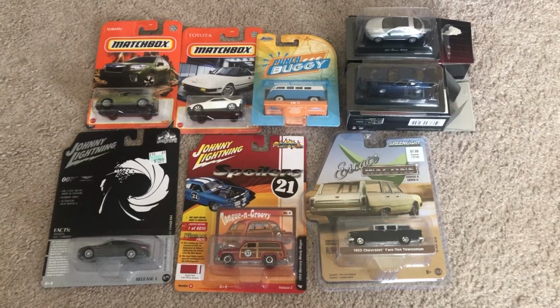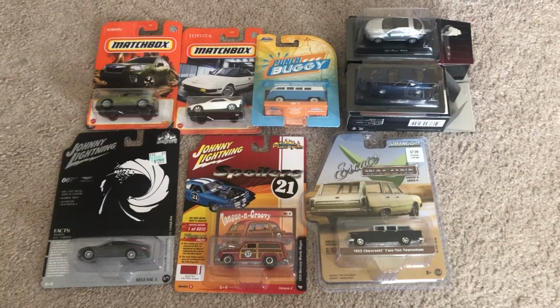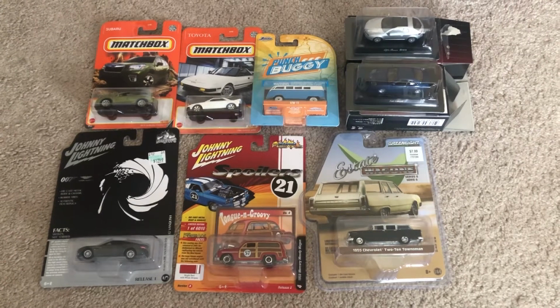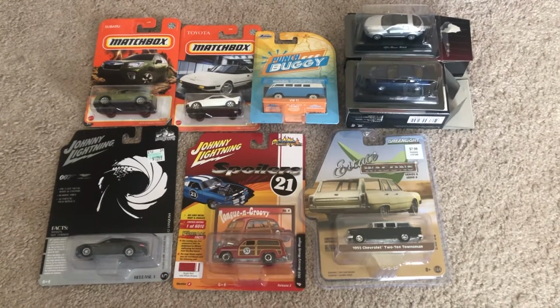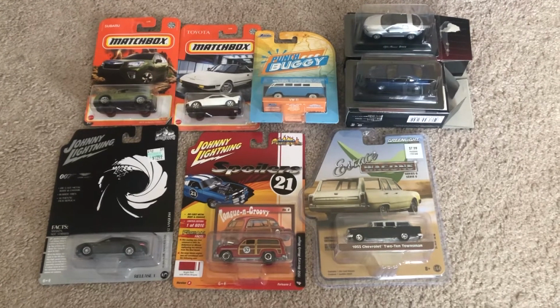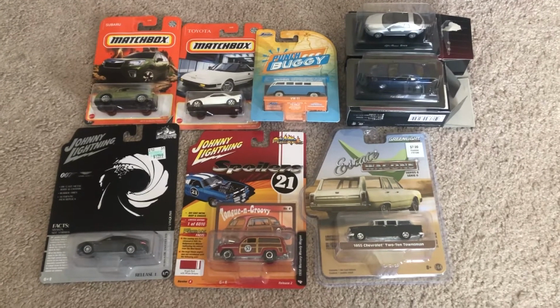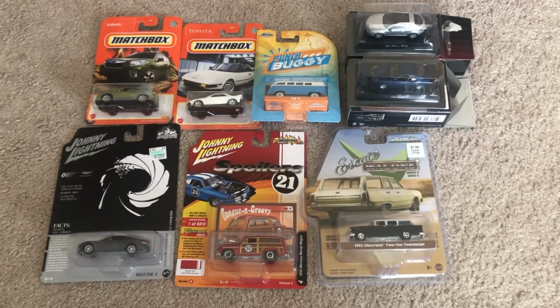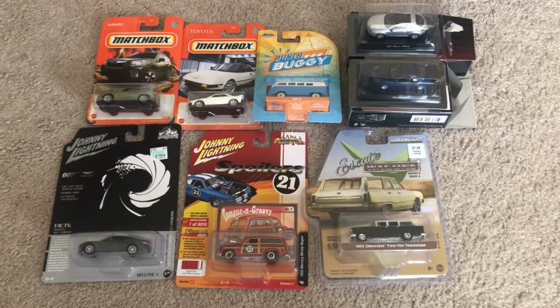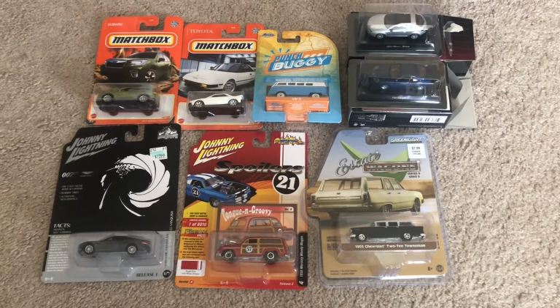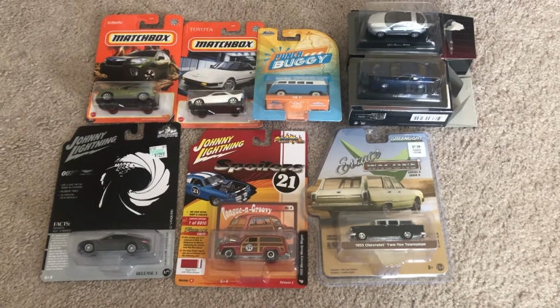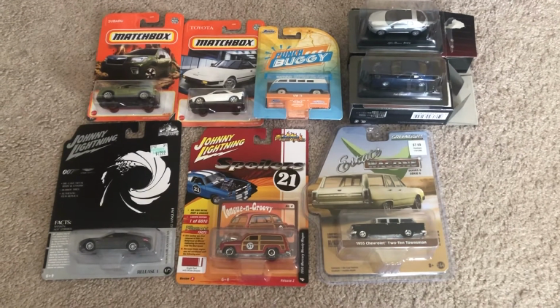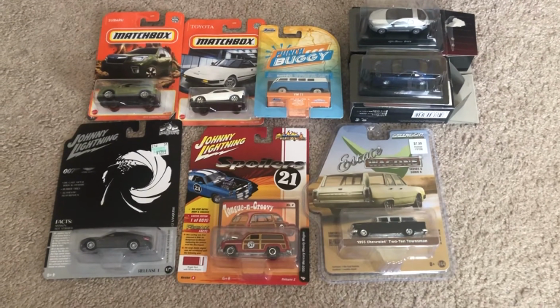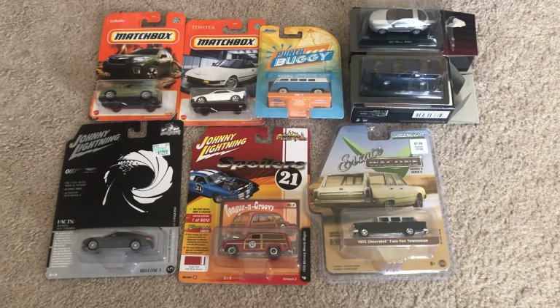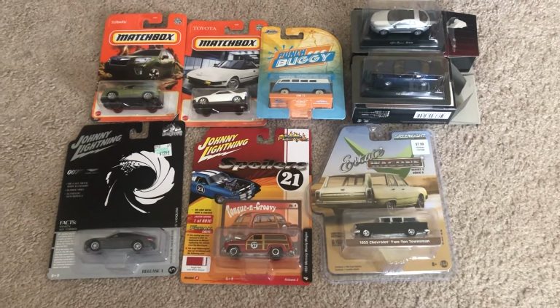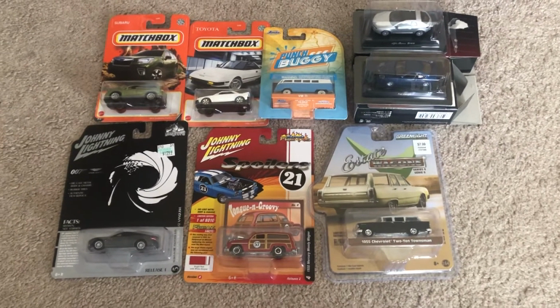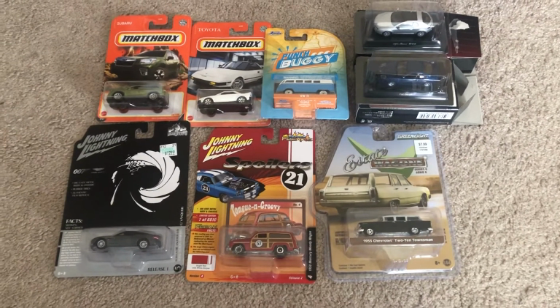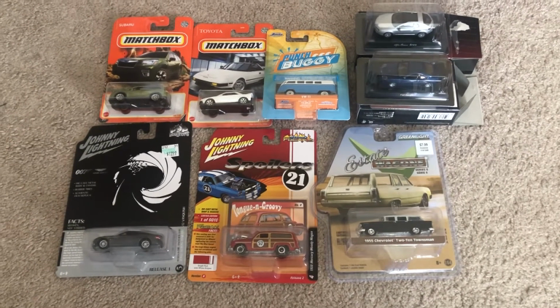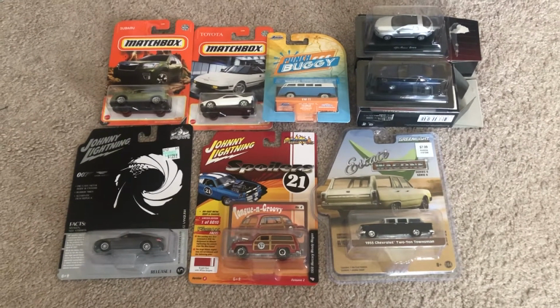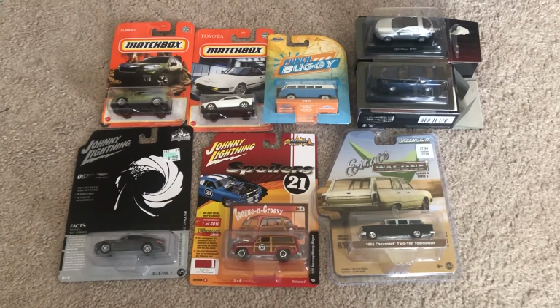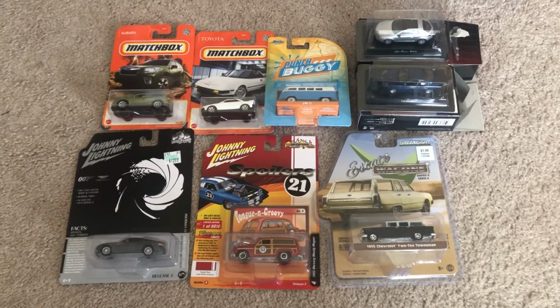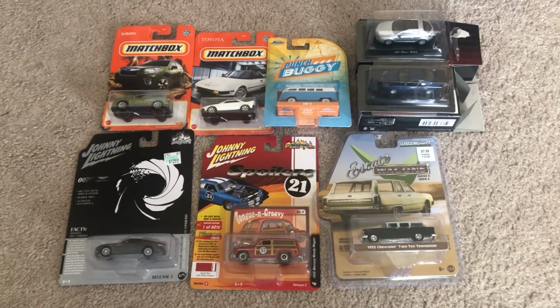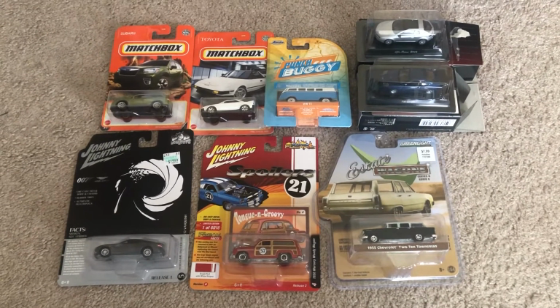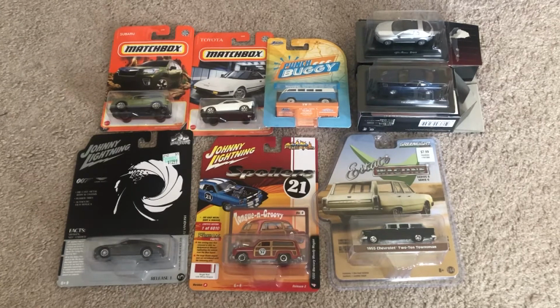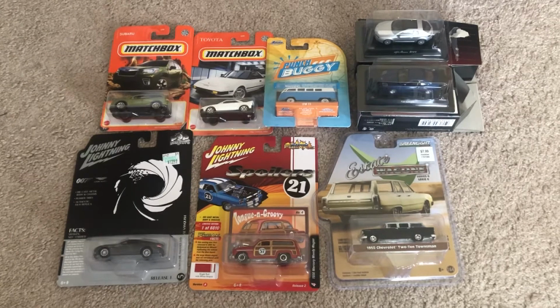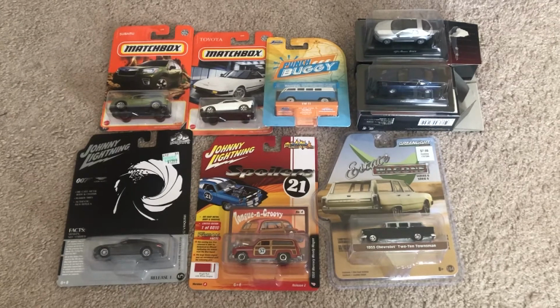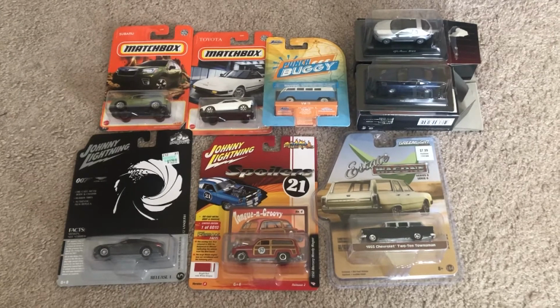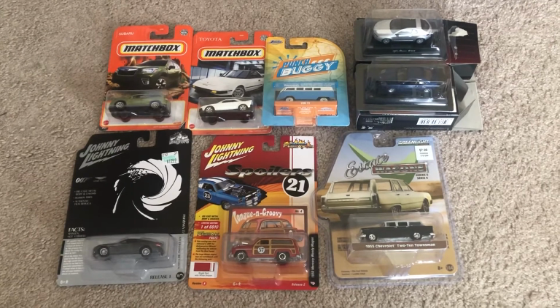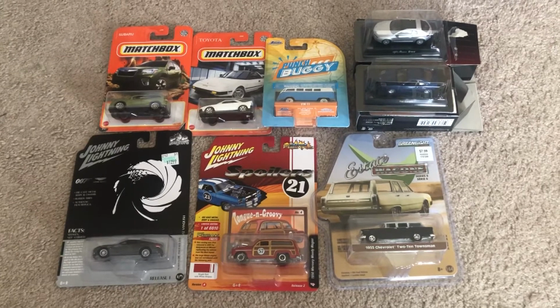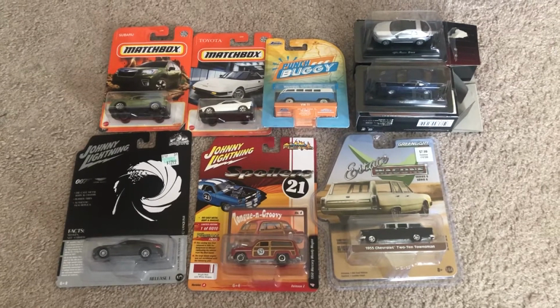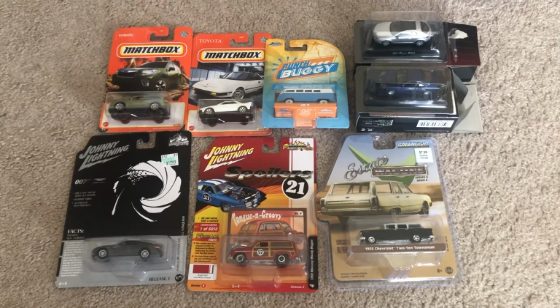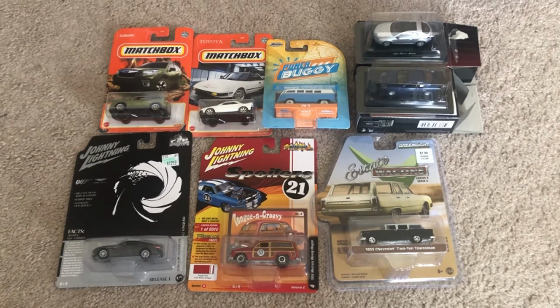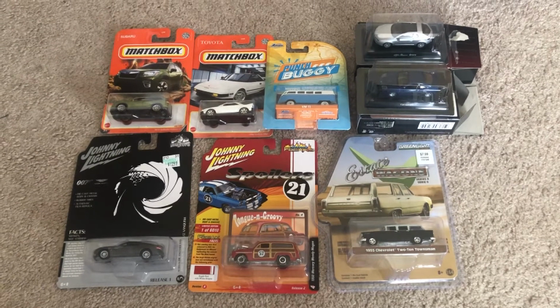Hey, what's up diecast fans? Joel20studios here. Today I bring you another diecast haul on these models that I've acquired.